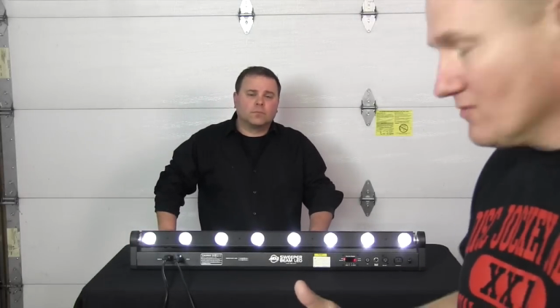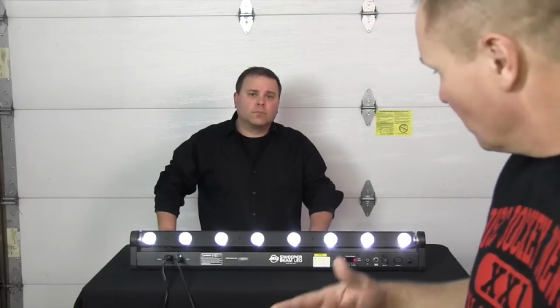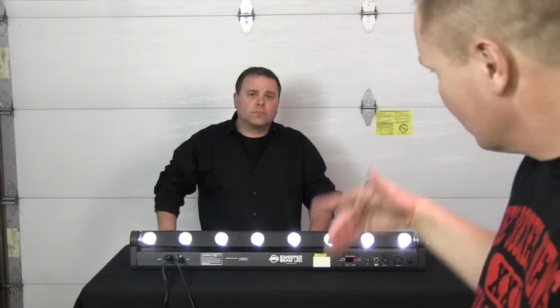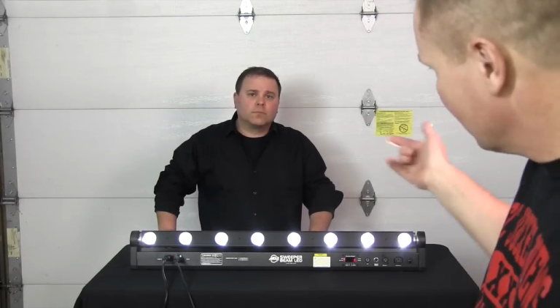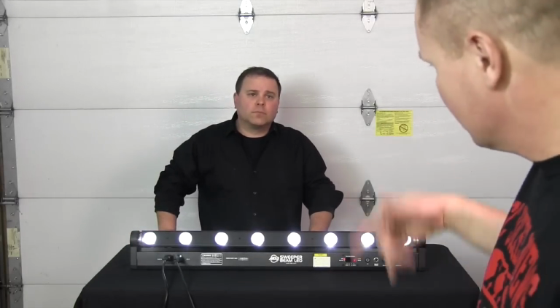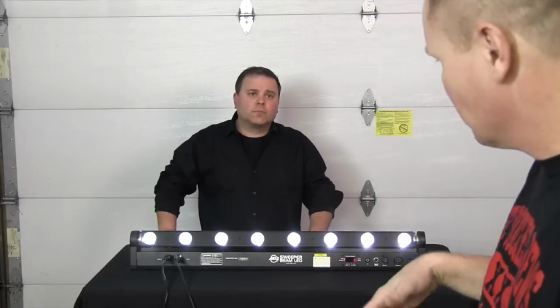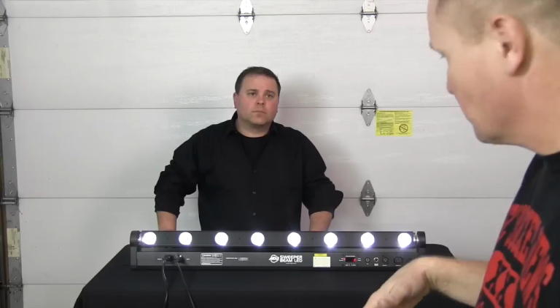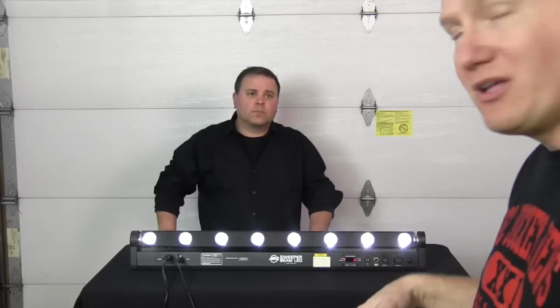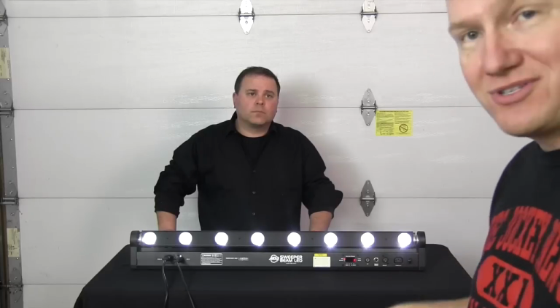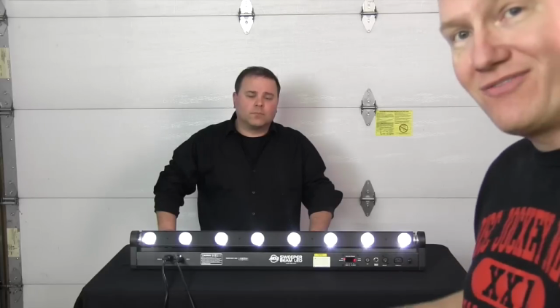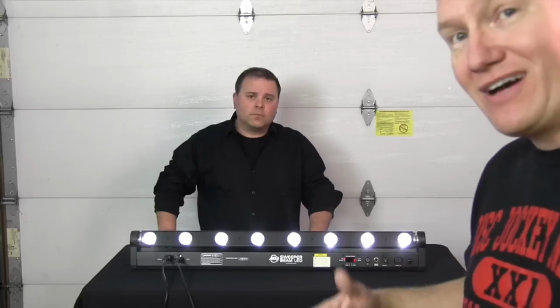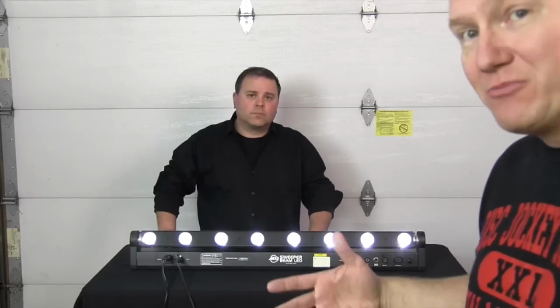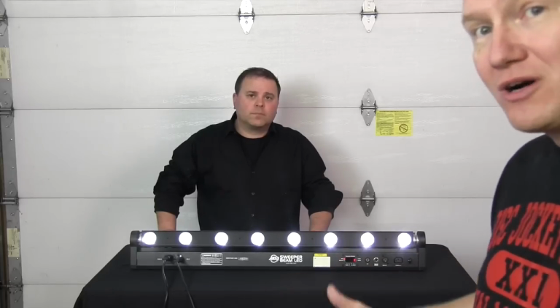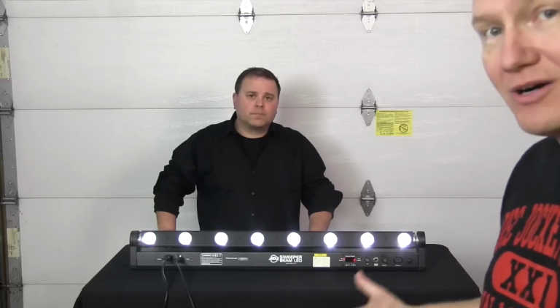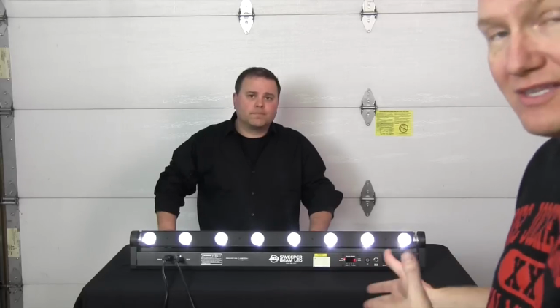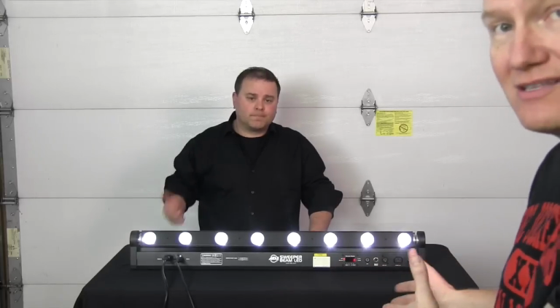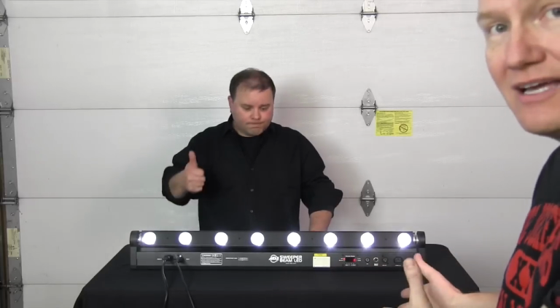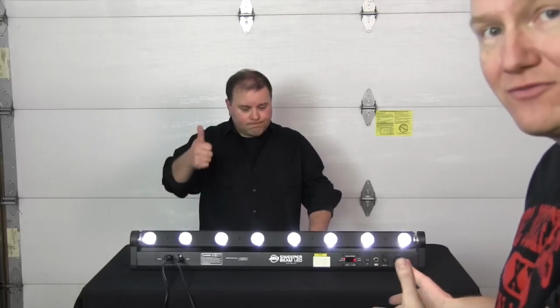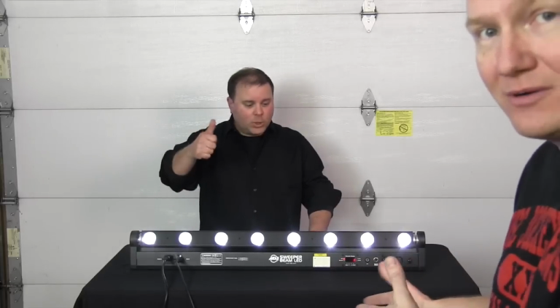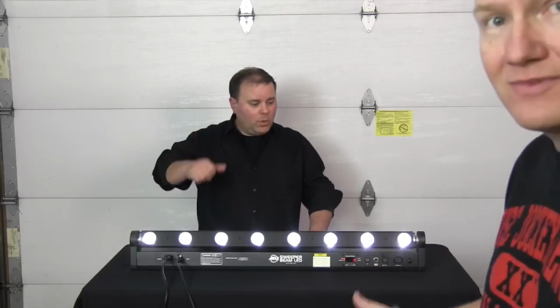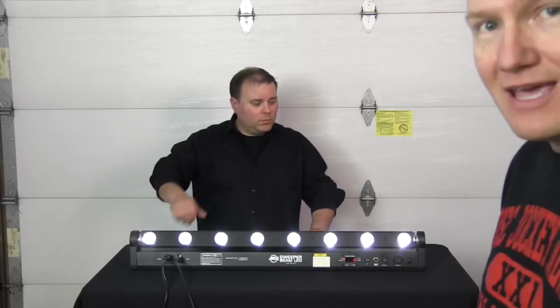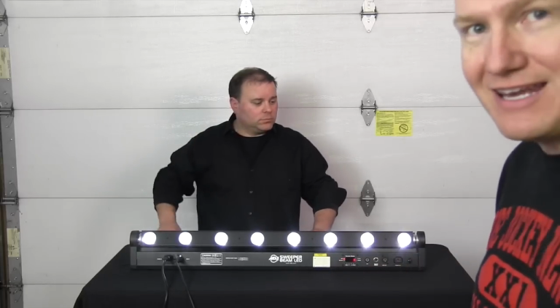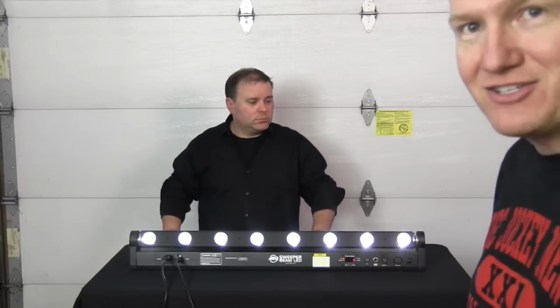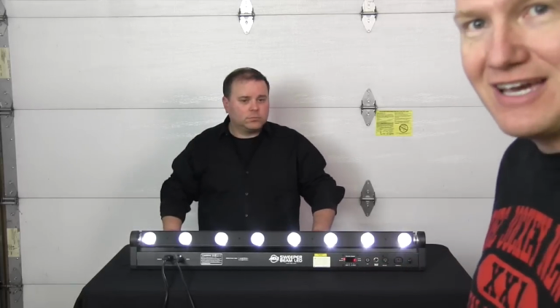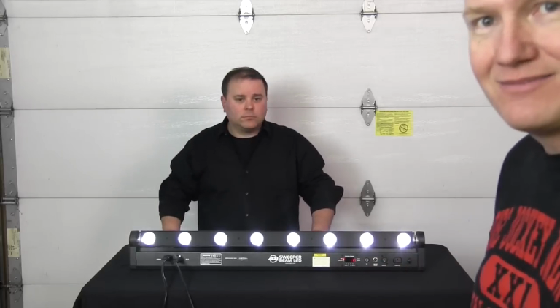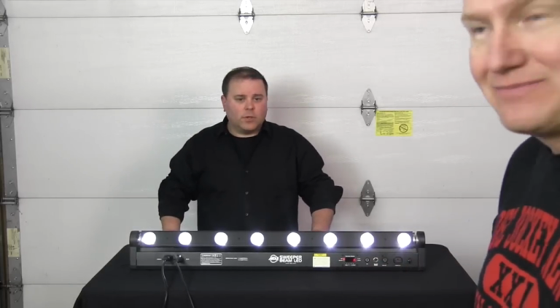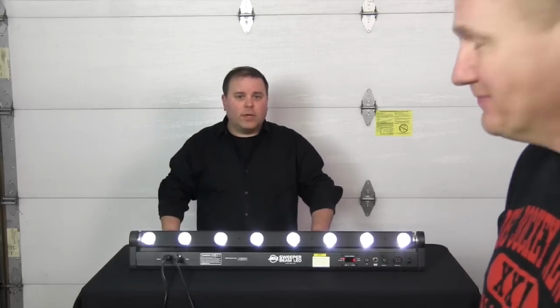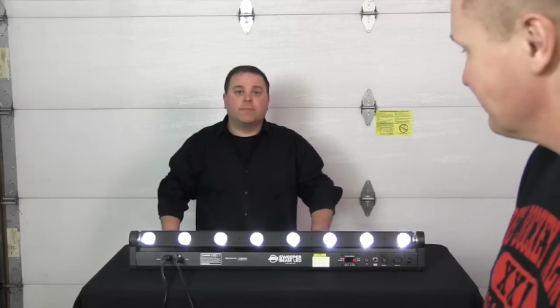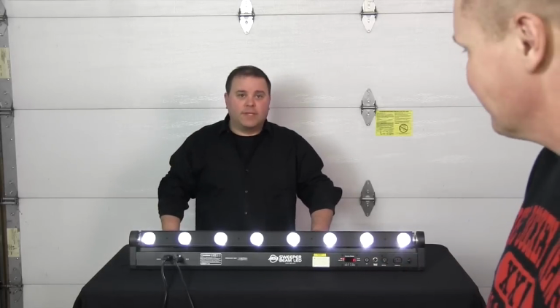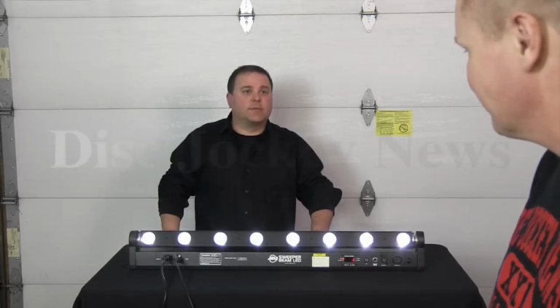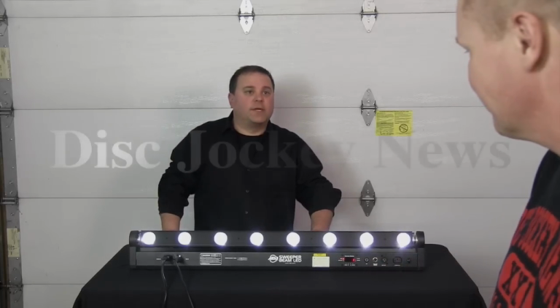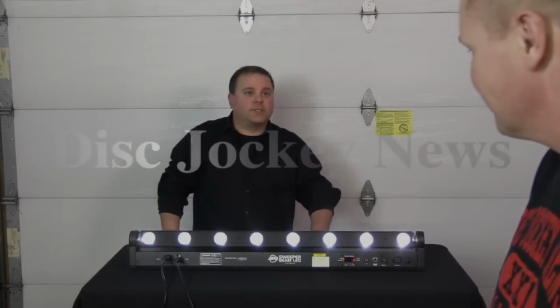A very neat light from ADJ — this is the Sweeper Beam LED. We'll put a link in the description below so you can find out more about this light from ADJ. Thanks so much.